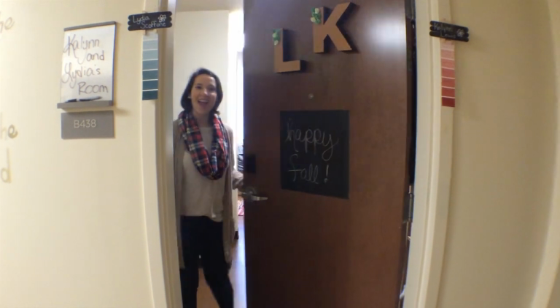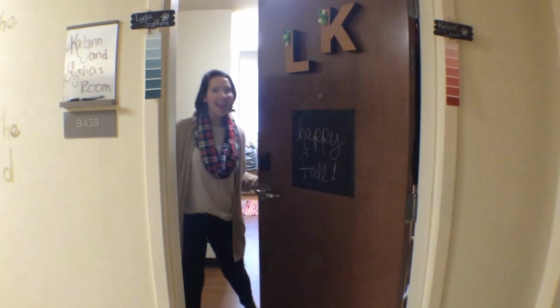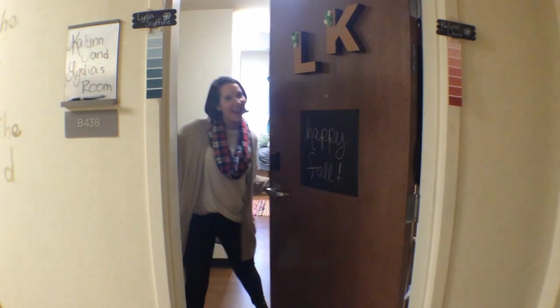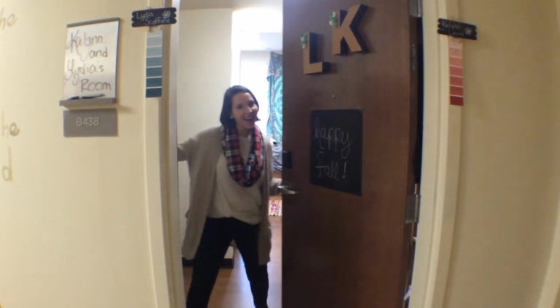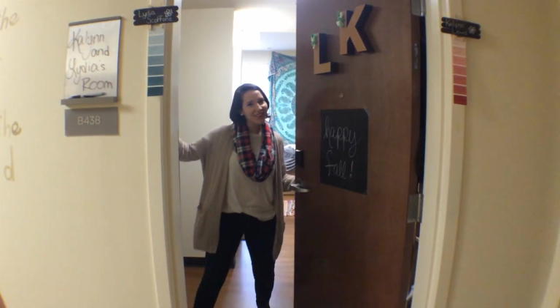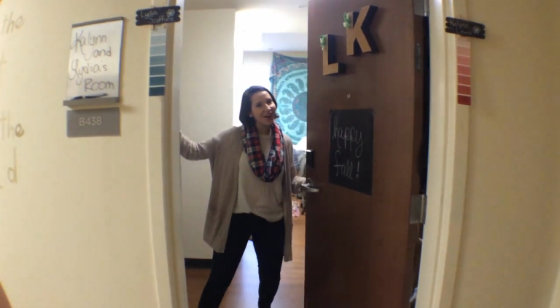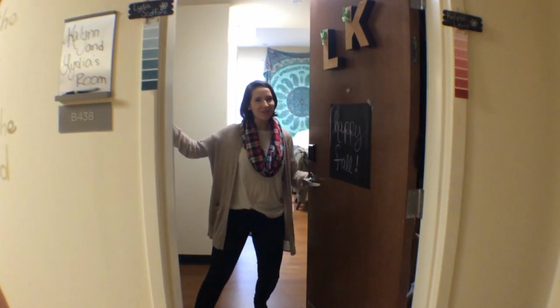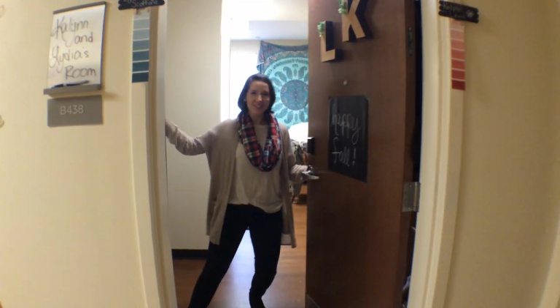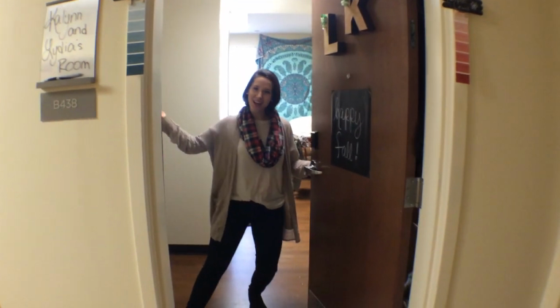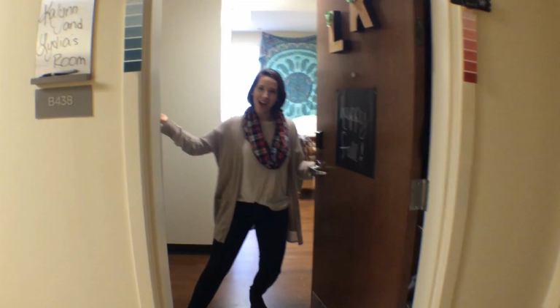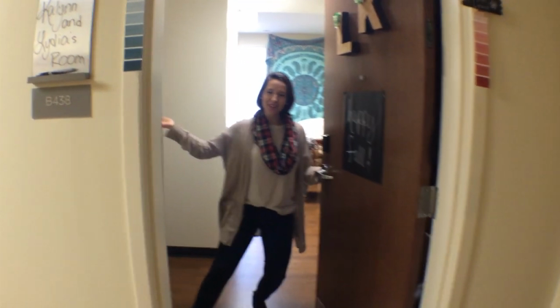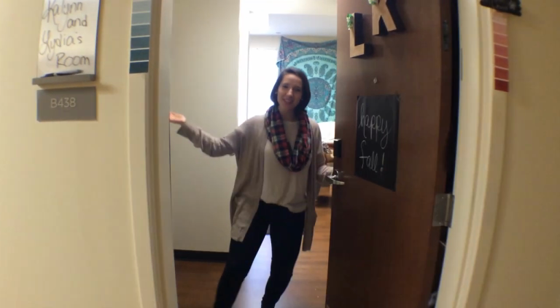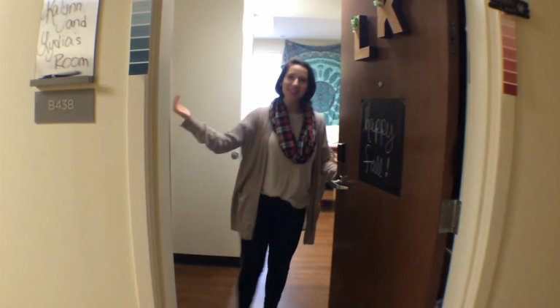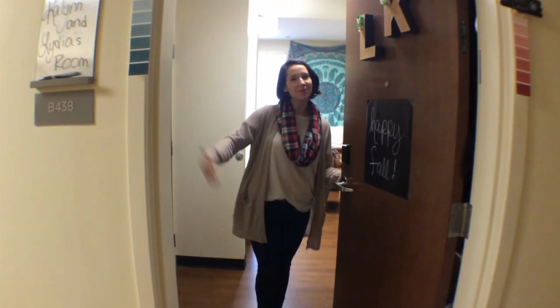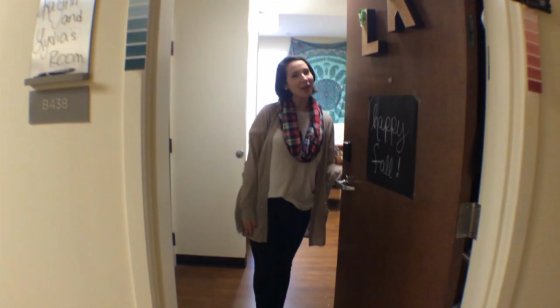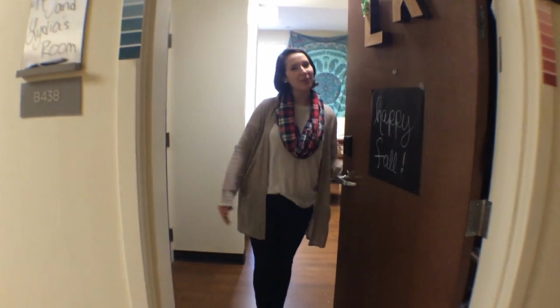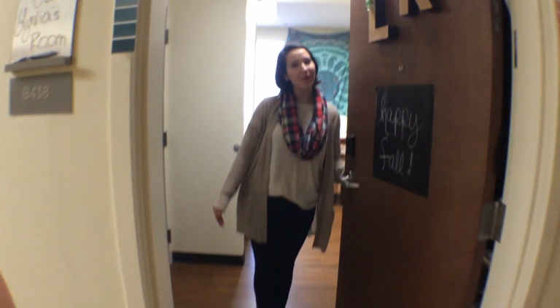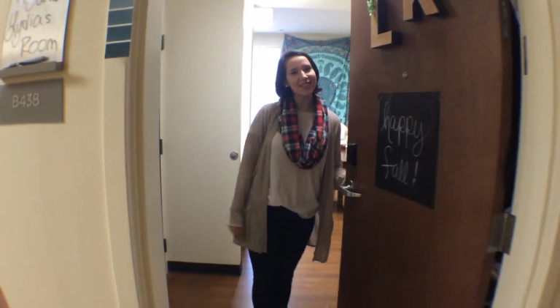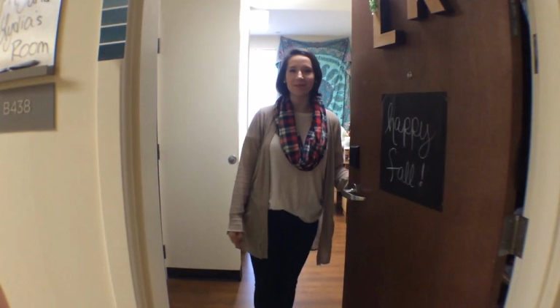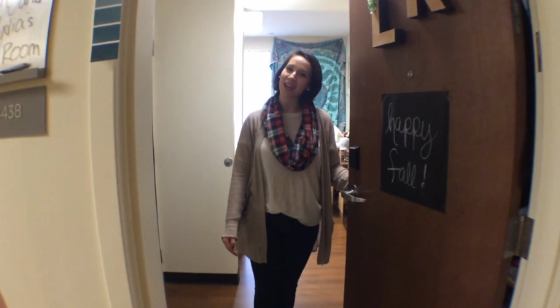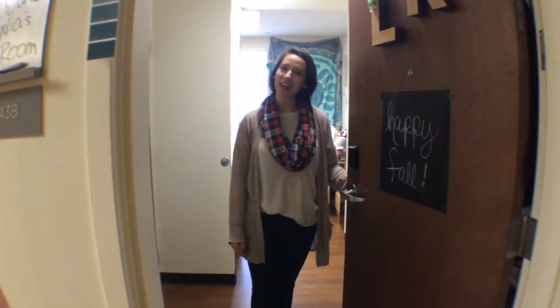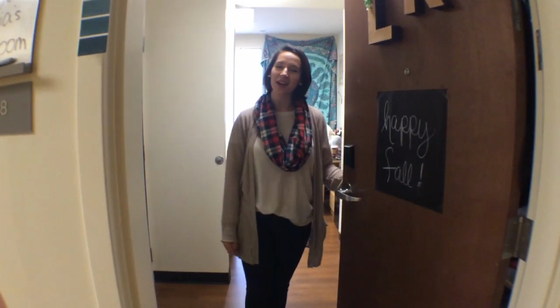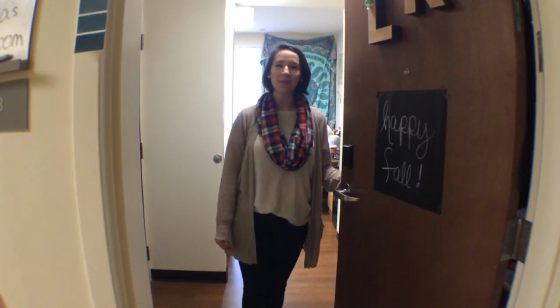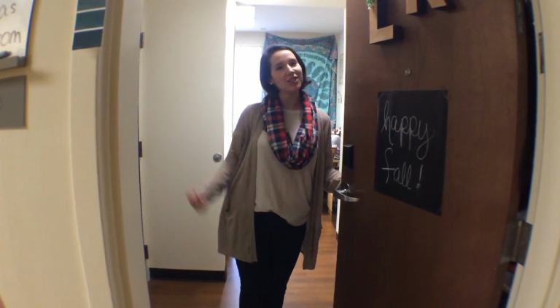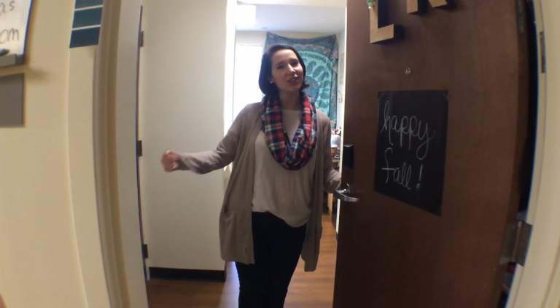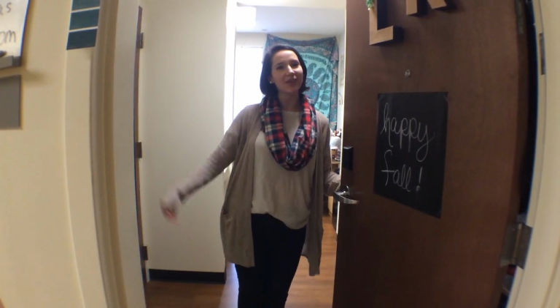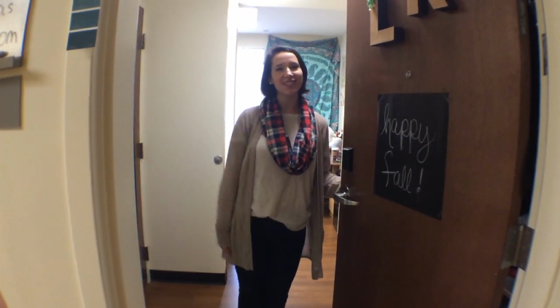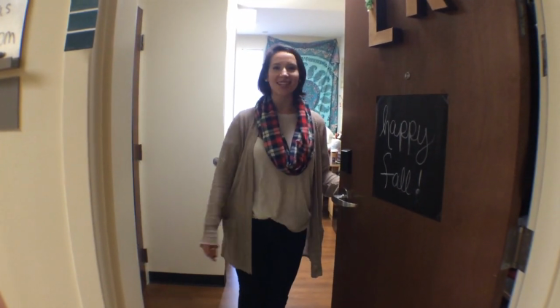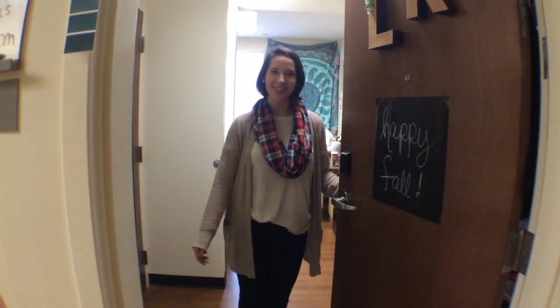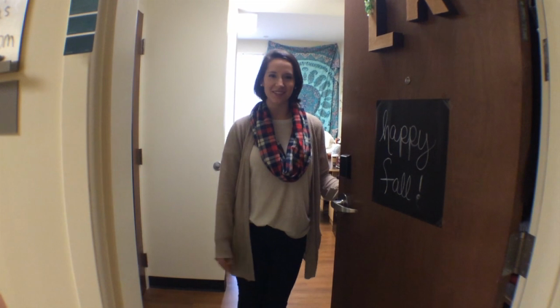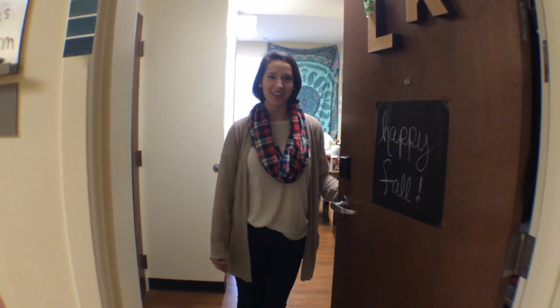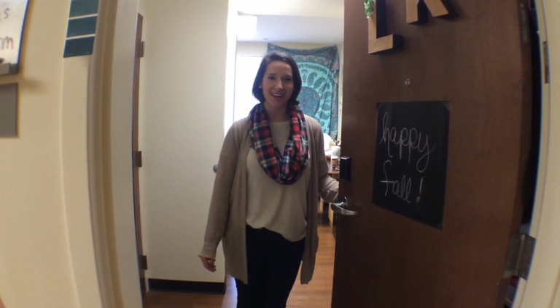Hey! Welcome to the Commons! It's Meredith's Voice. I'm hanging out and I'm gonna show you what it's like to live here.